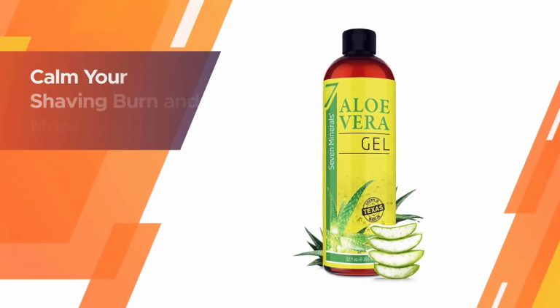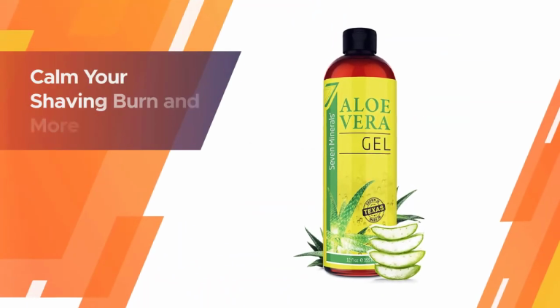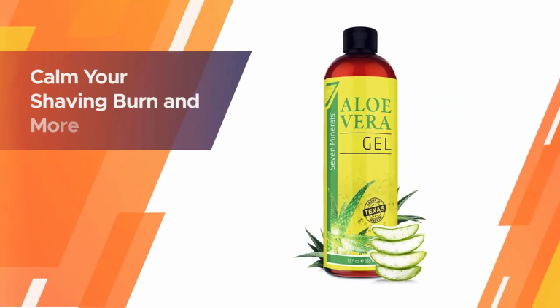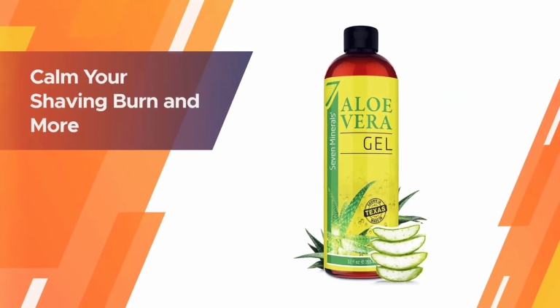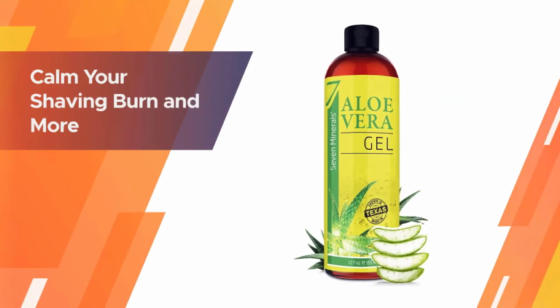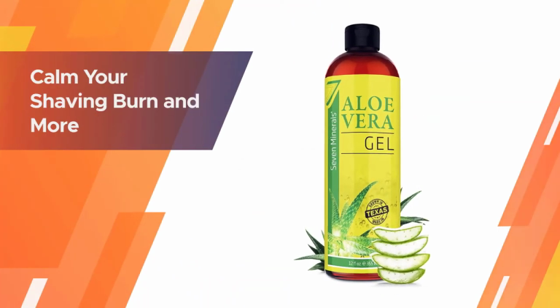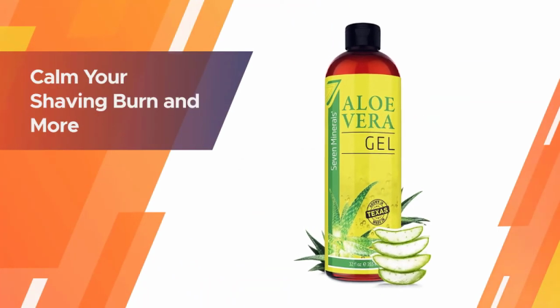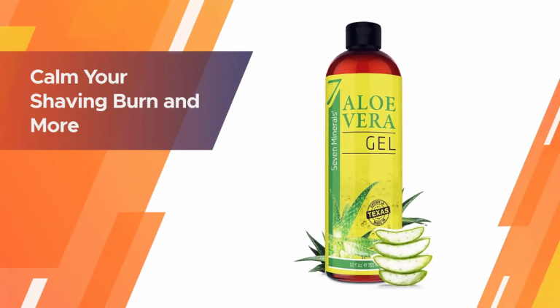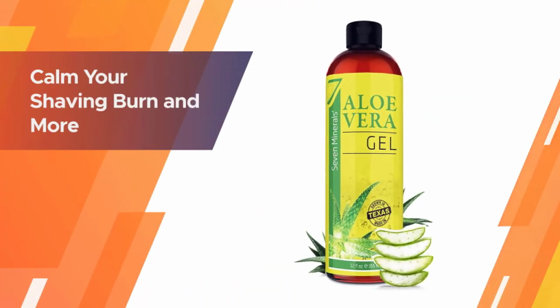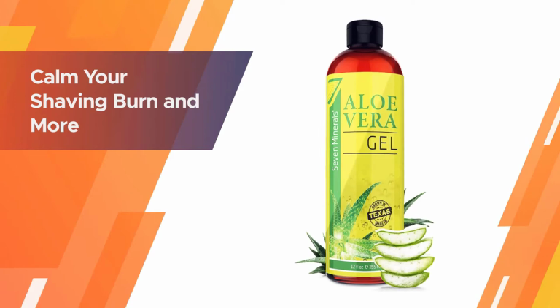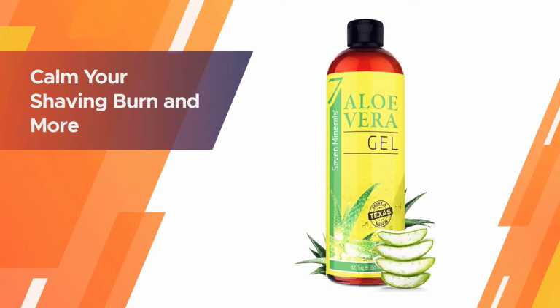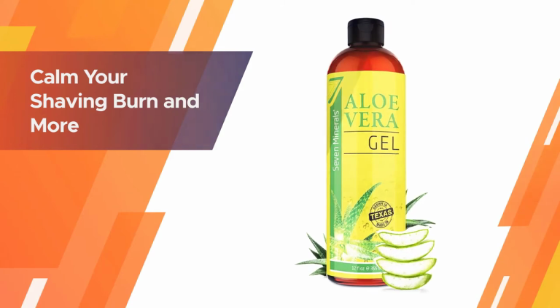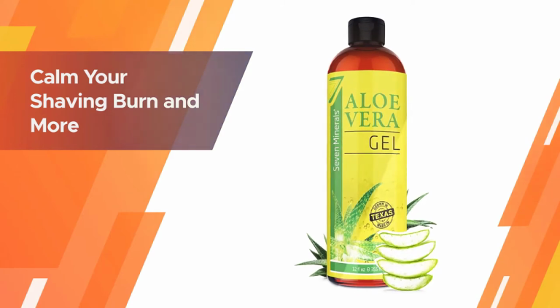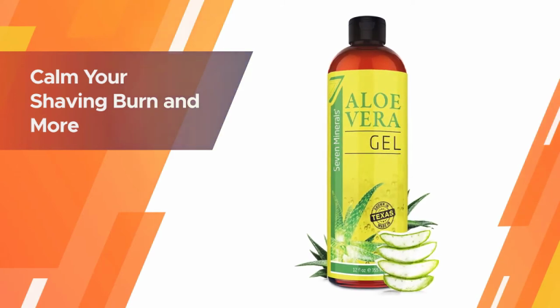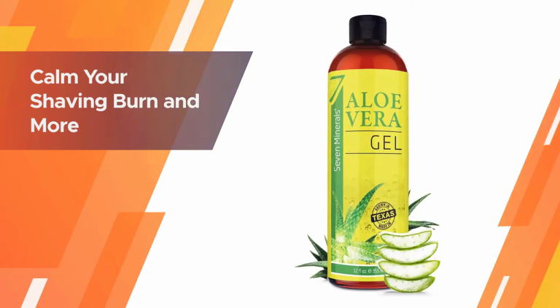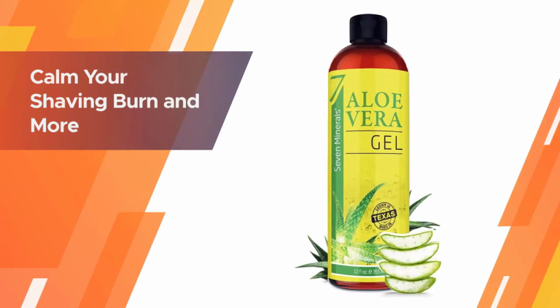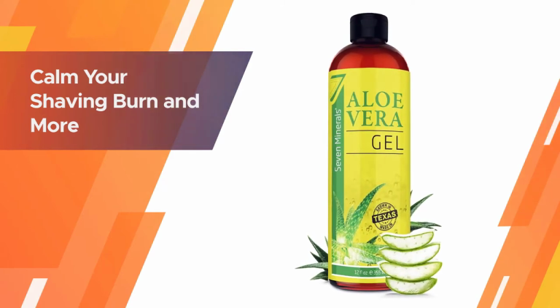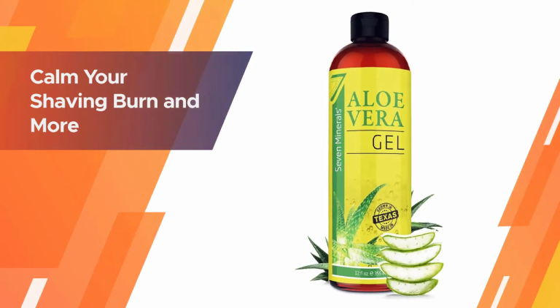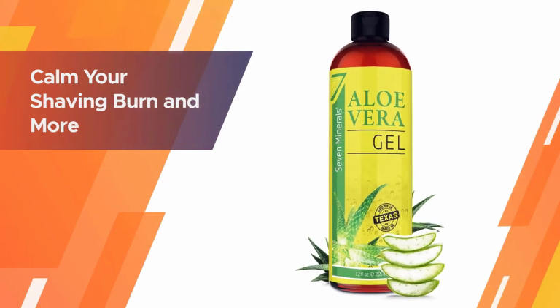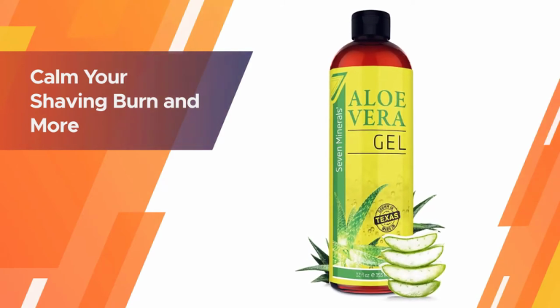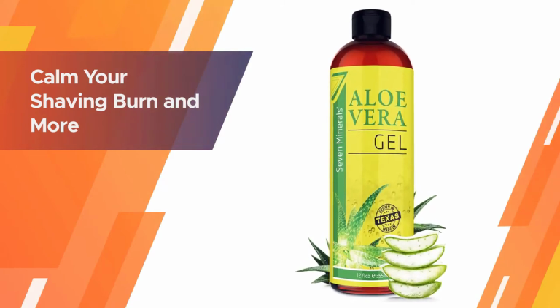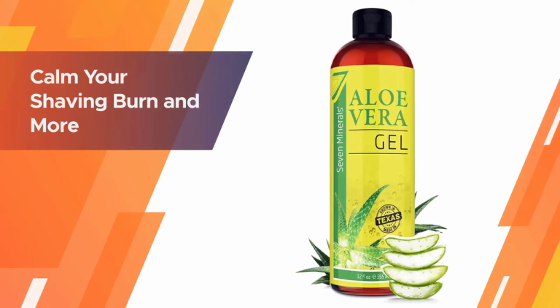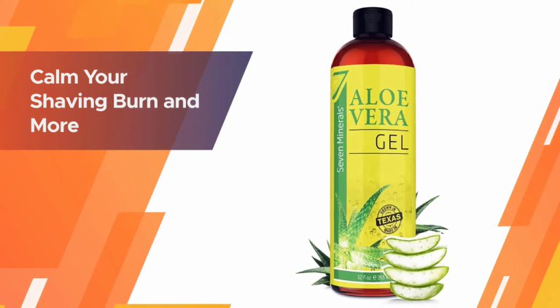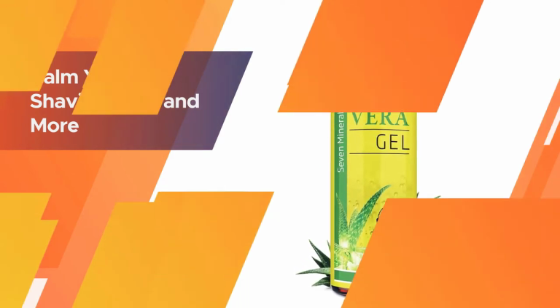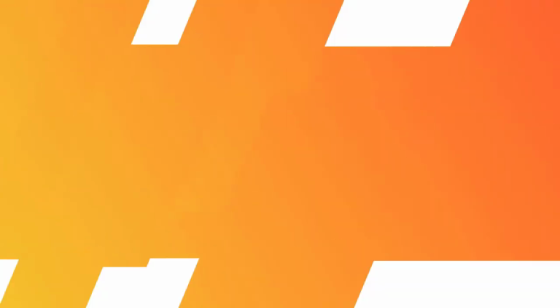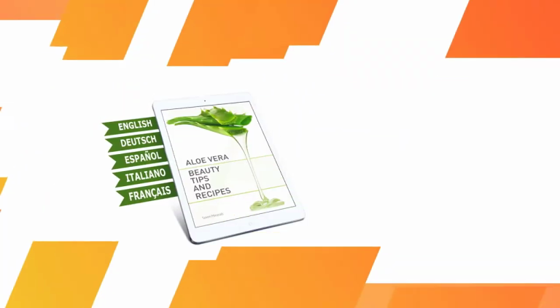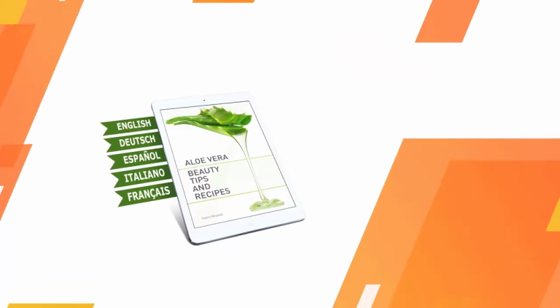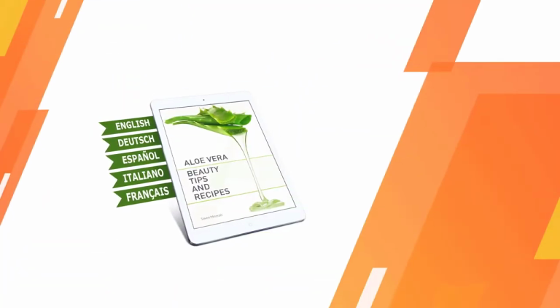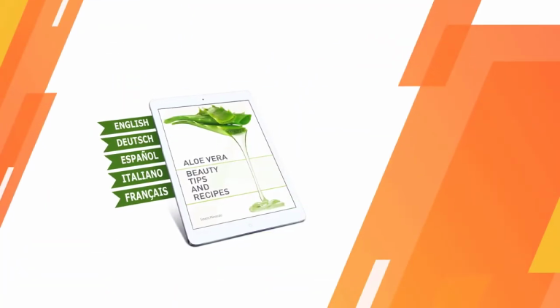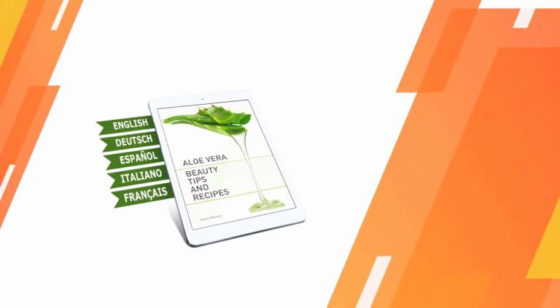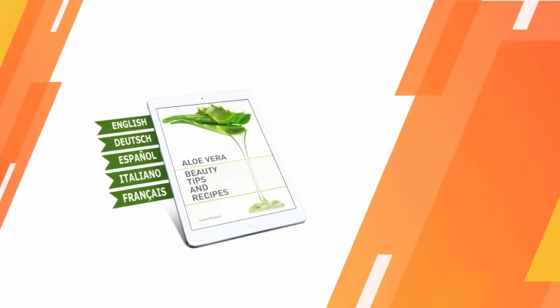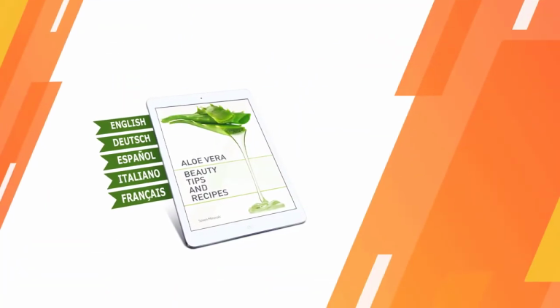You can also use it to help relieve irritation from cuts, rashes, insect bites, scalp itchiness and dandruff, and razor burn.